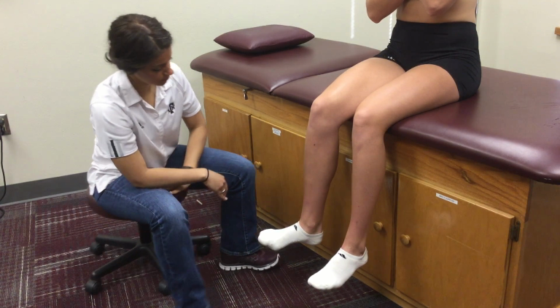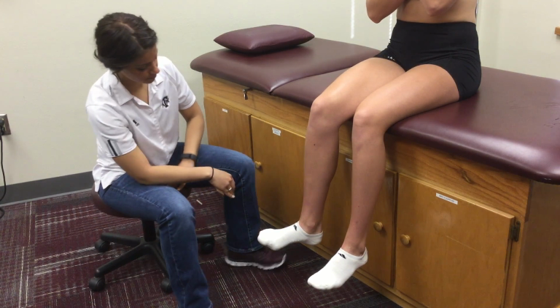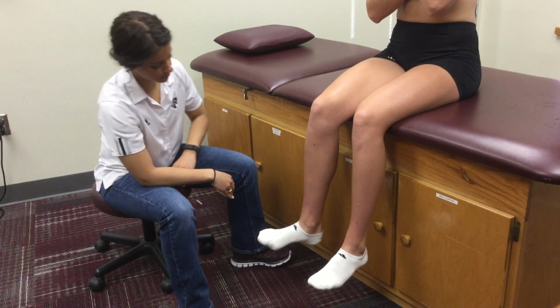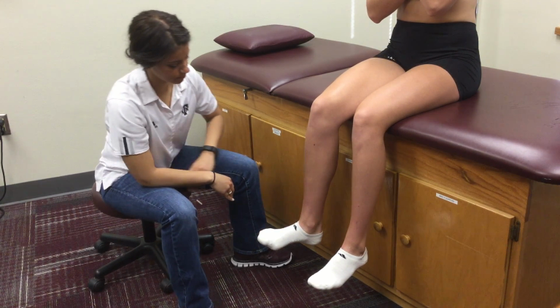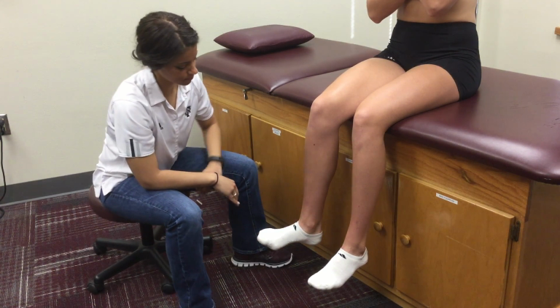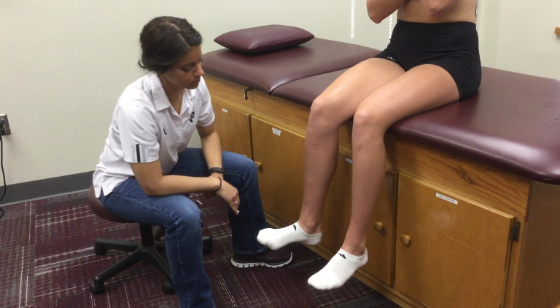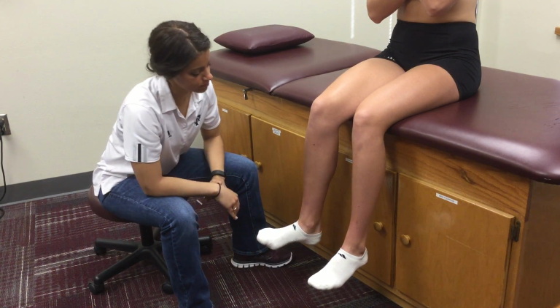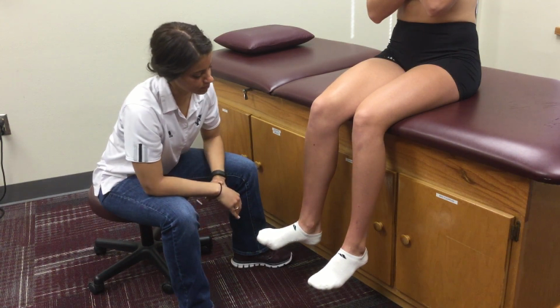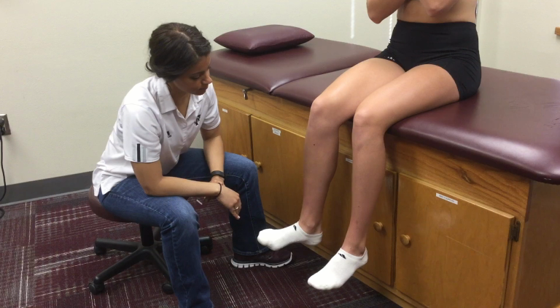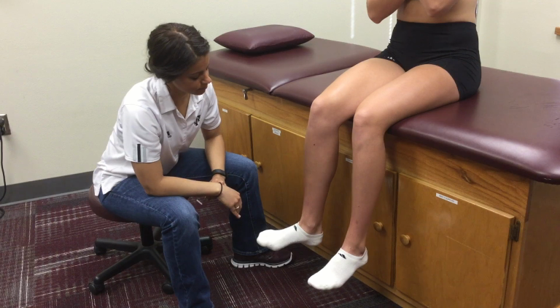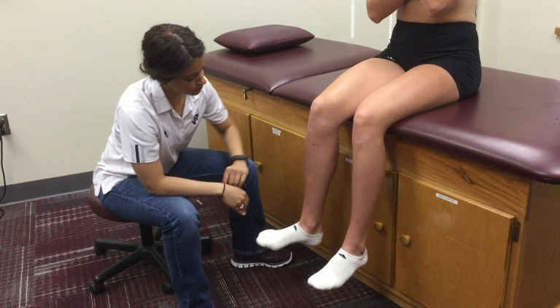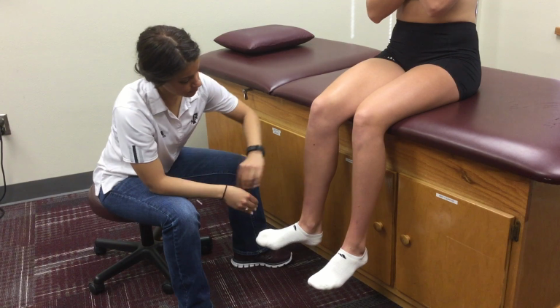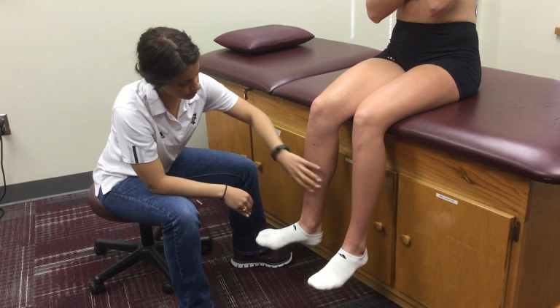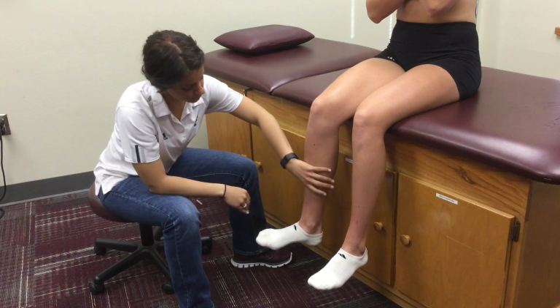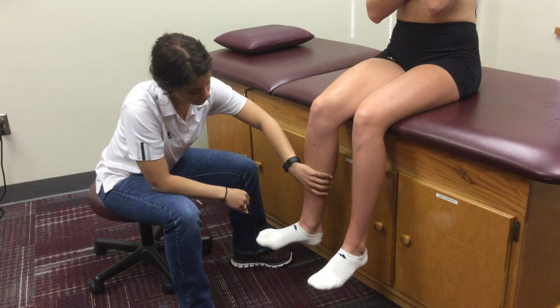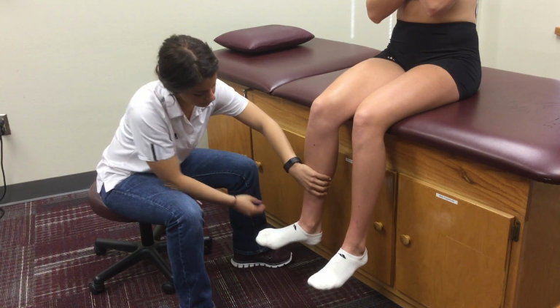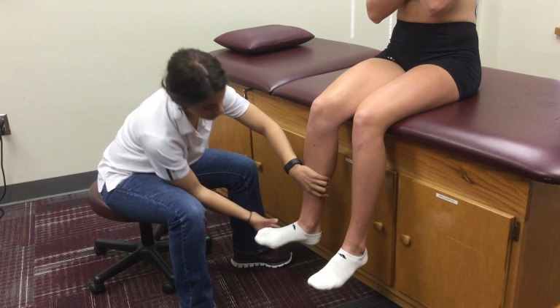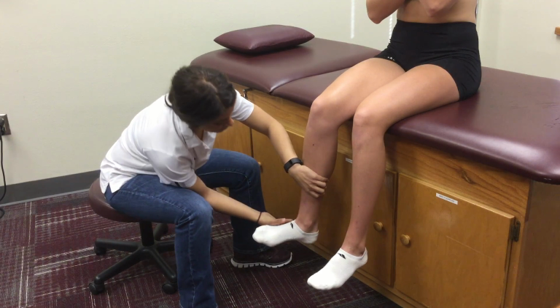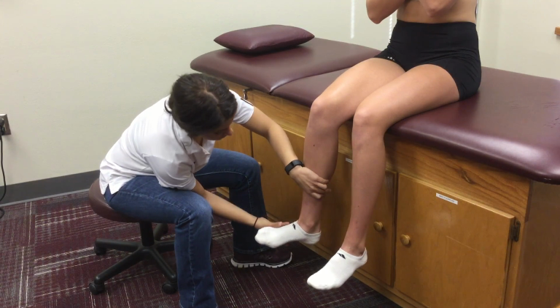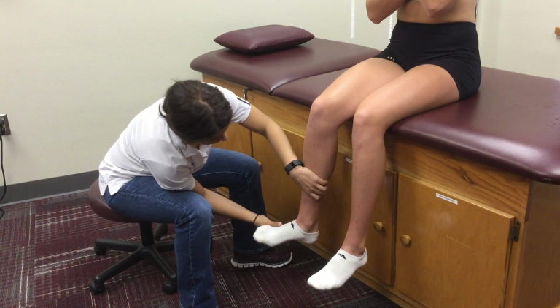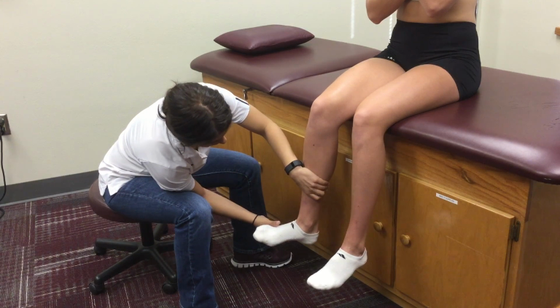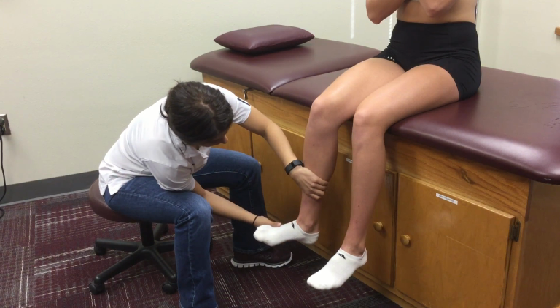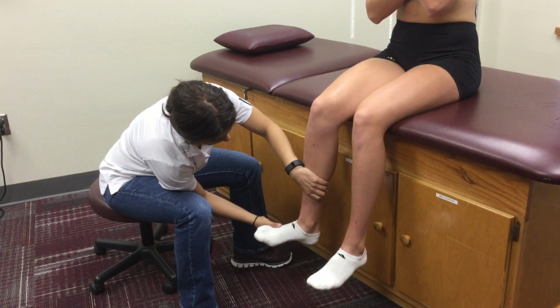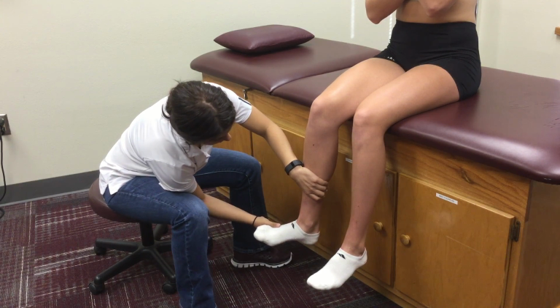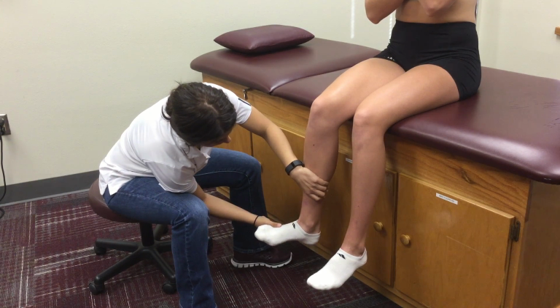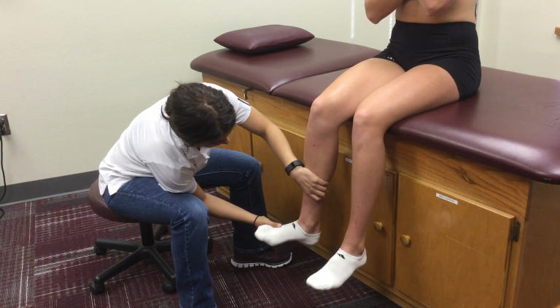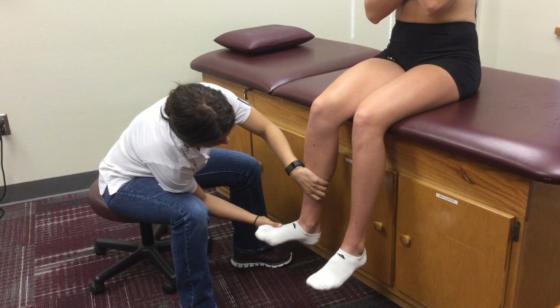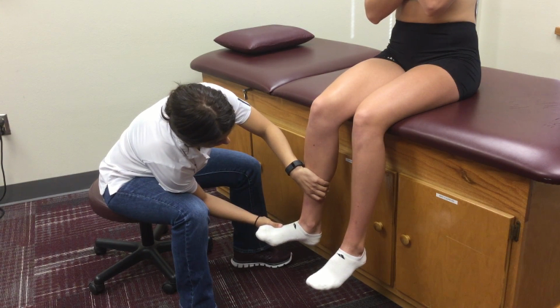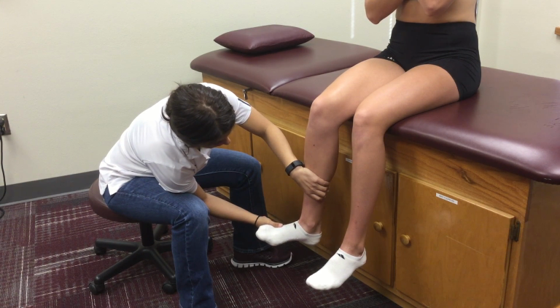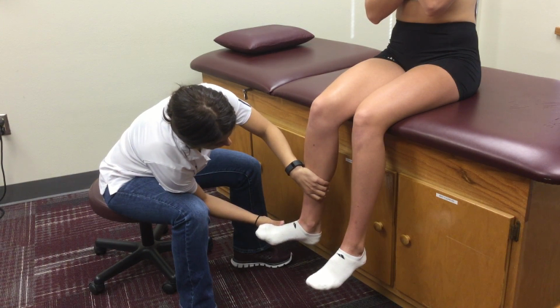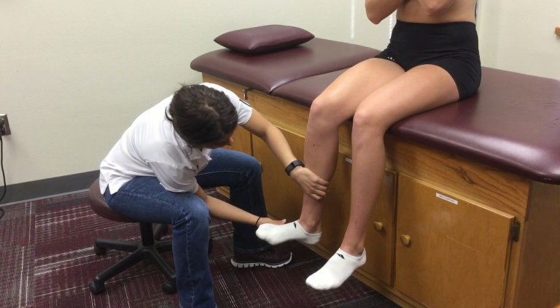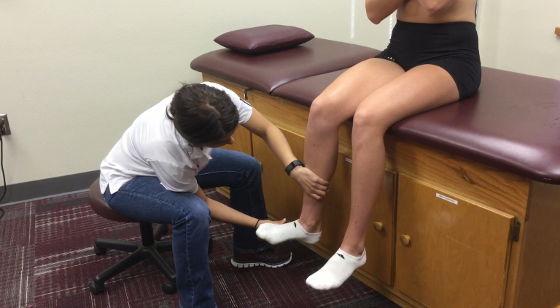Stabilize the shaft of the tibia with one hand and place the other hand on the lateral surface of the foot at the fifth metatarsal shaft.